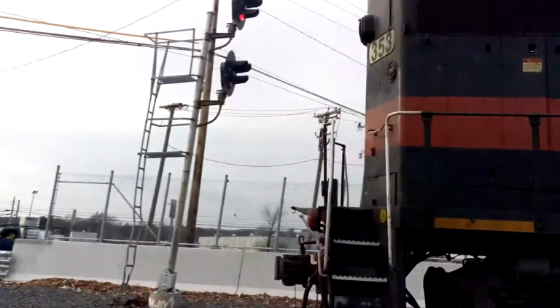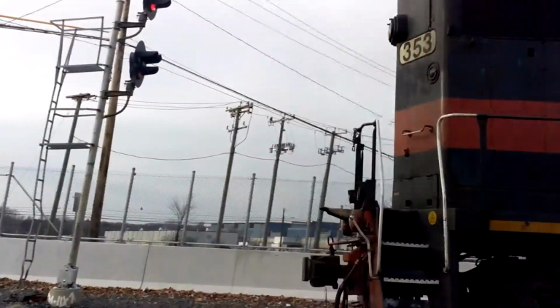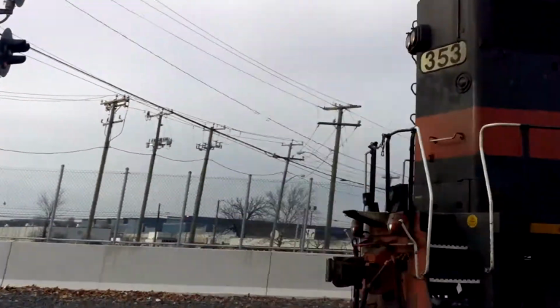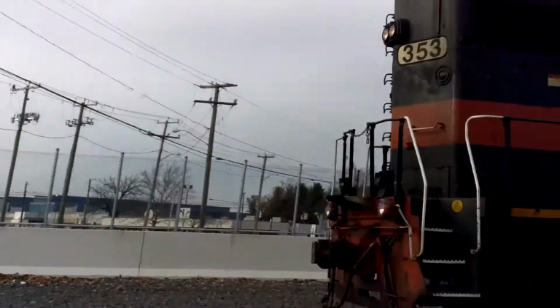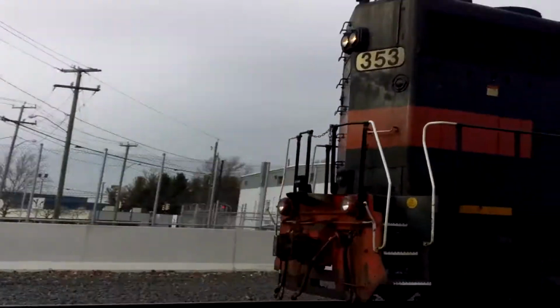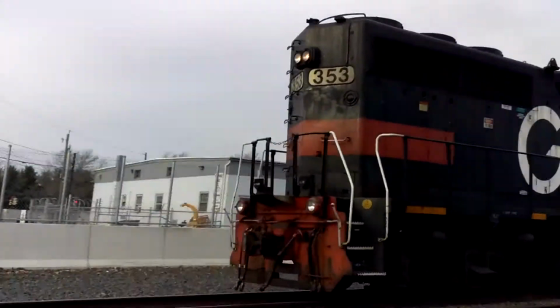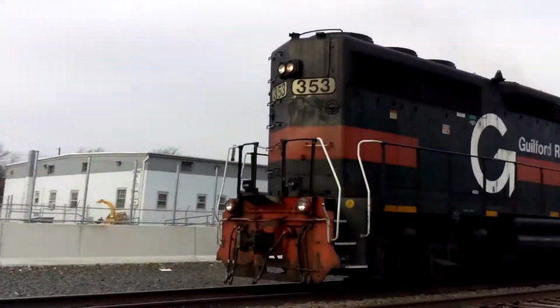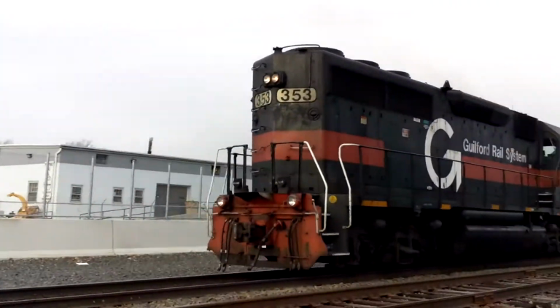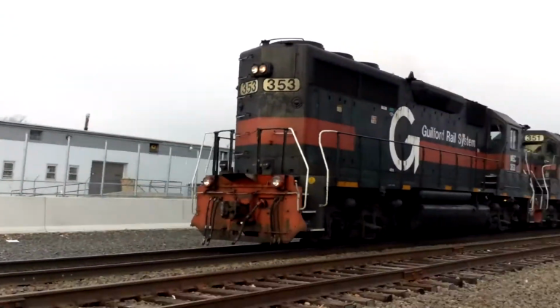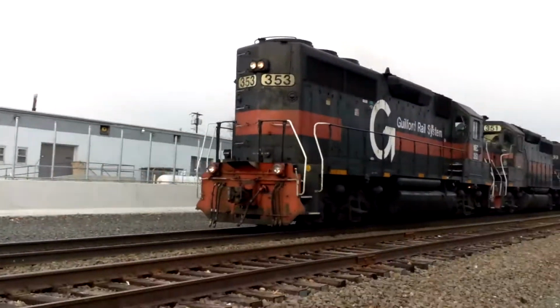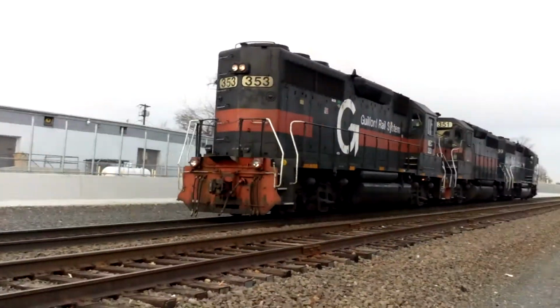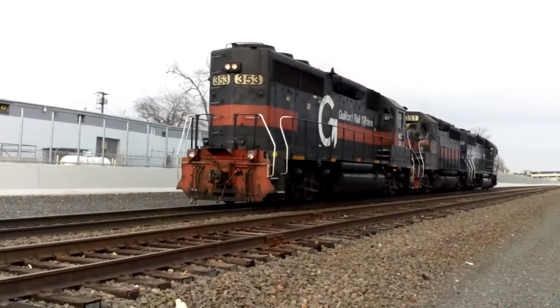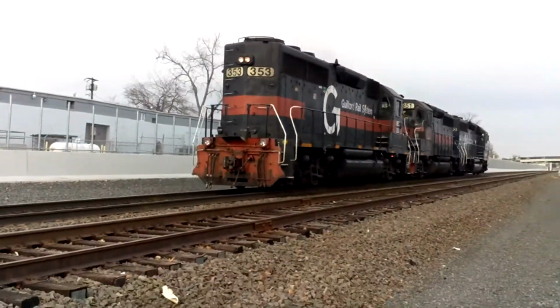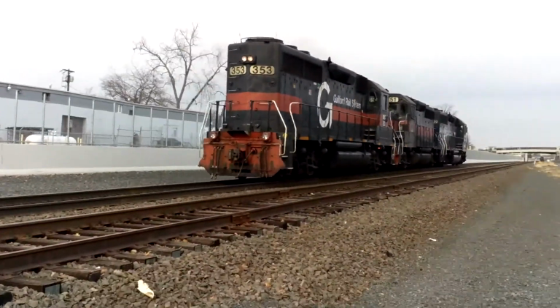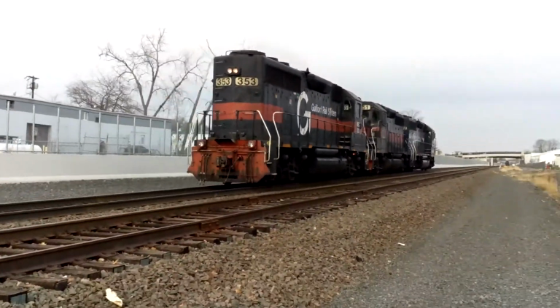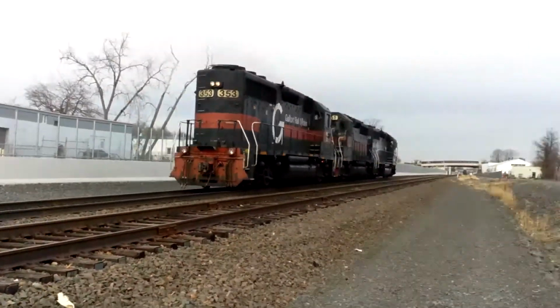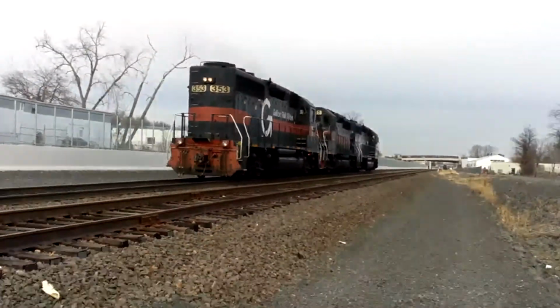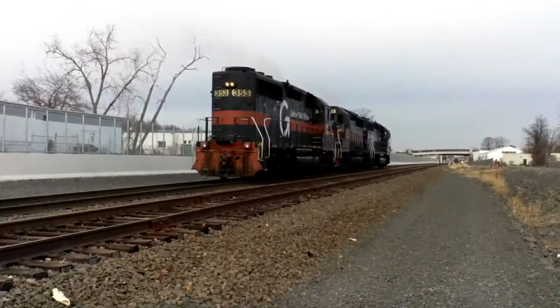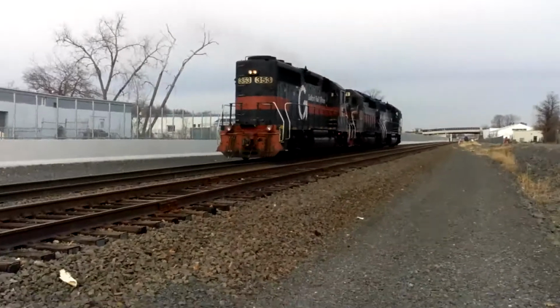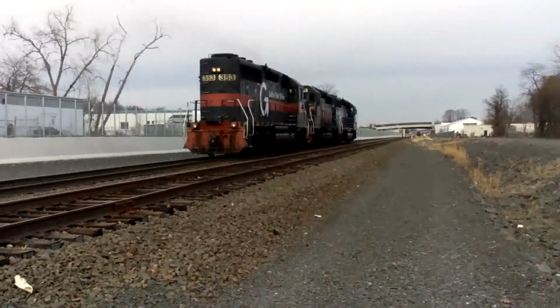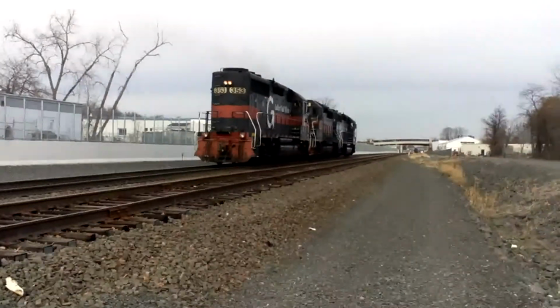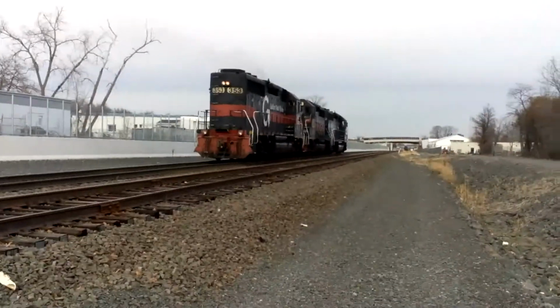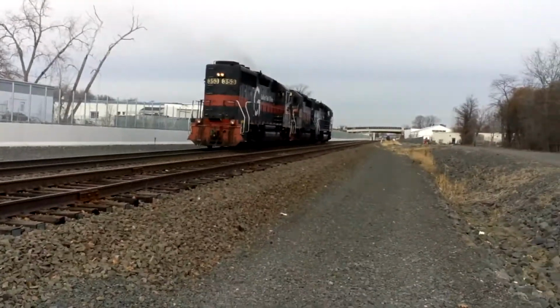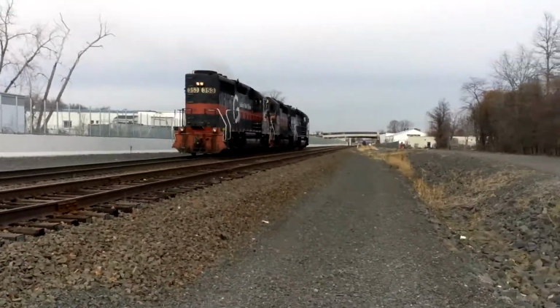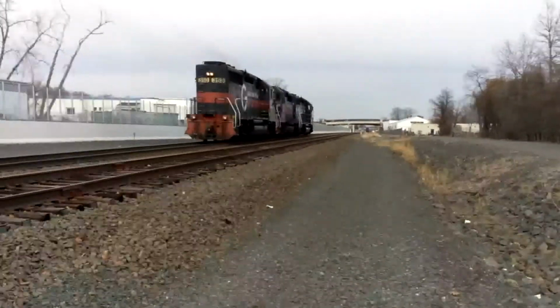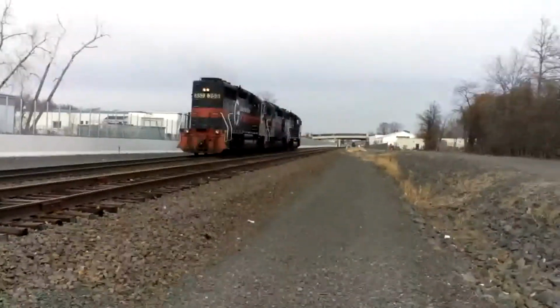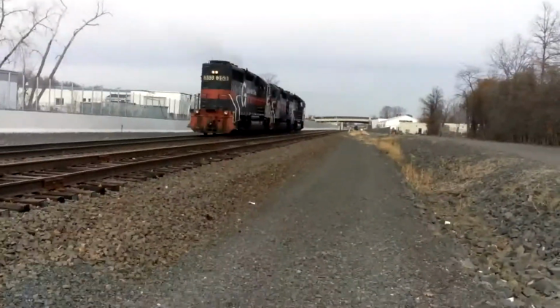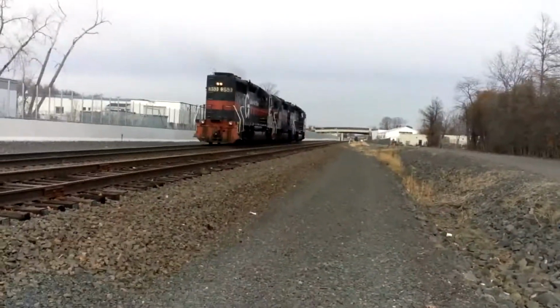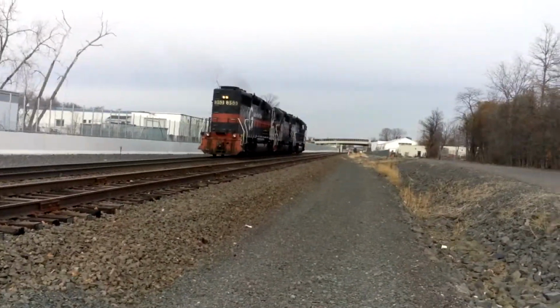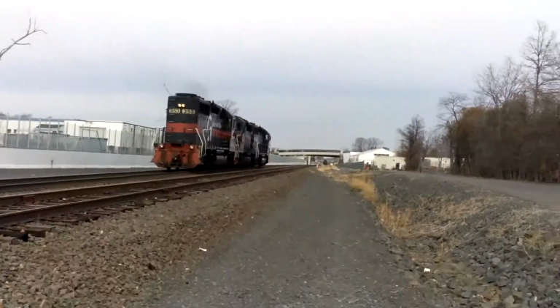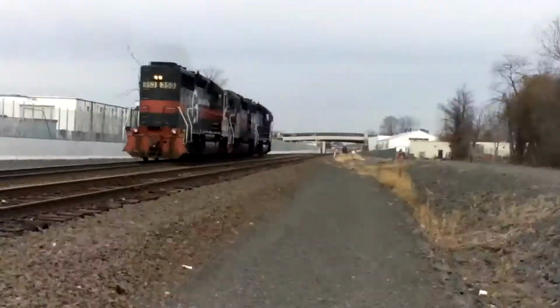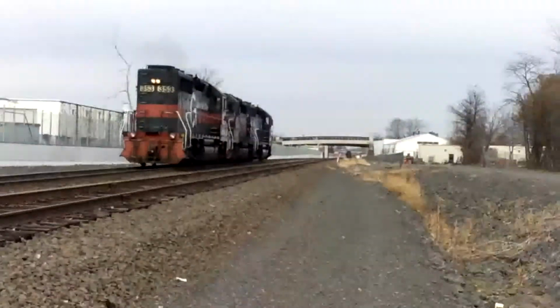All right, the second and third engines were 351 and 353.